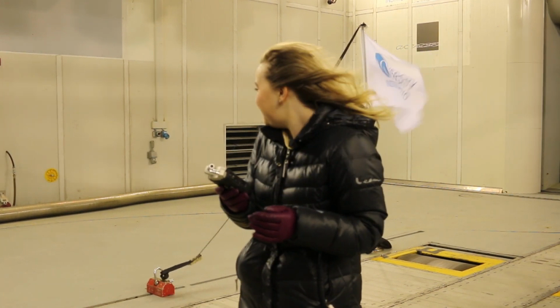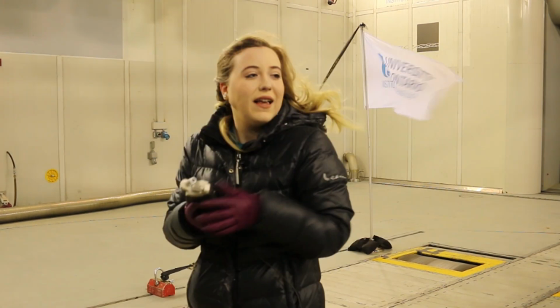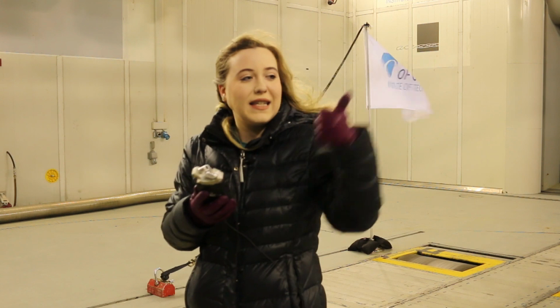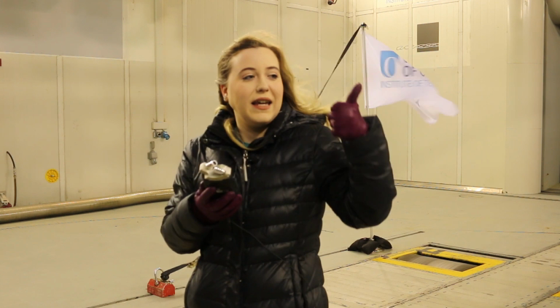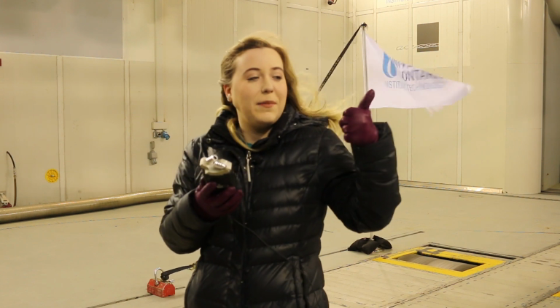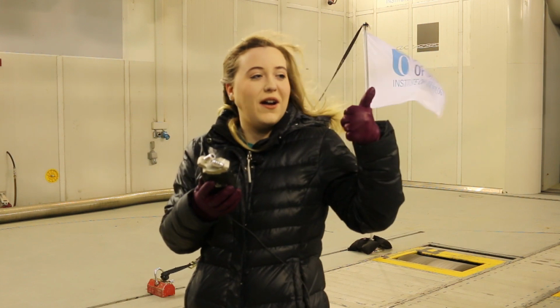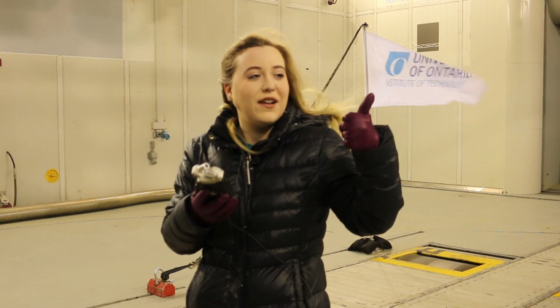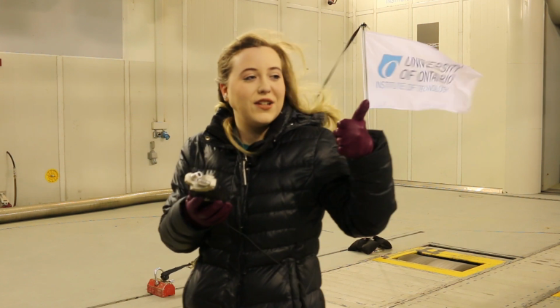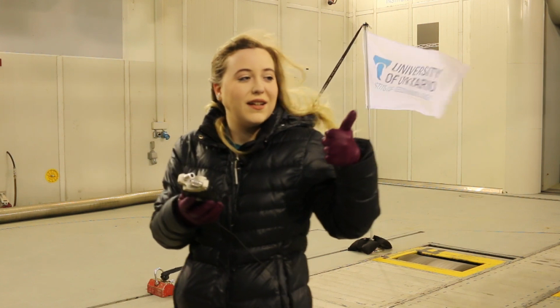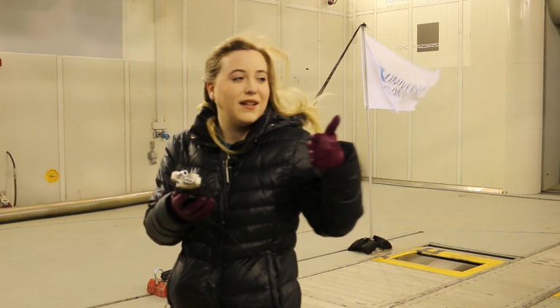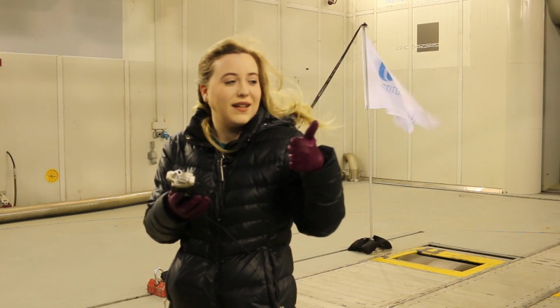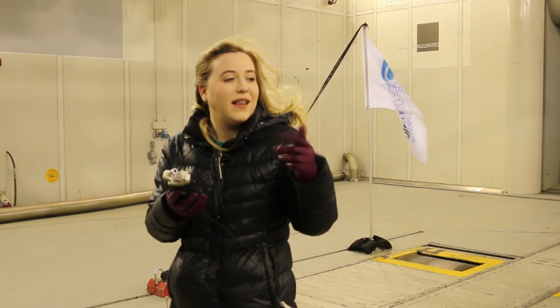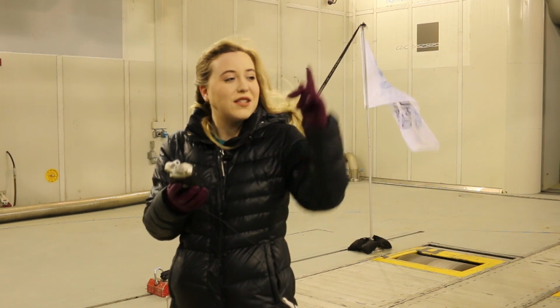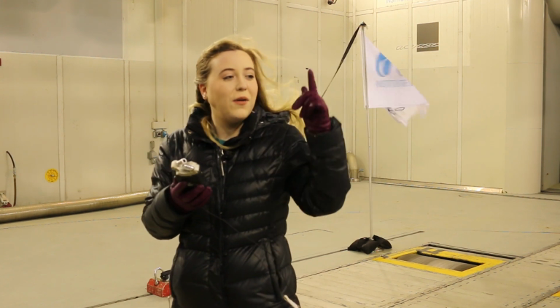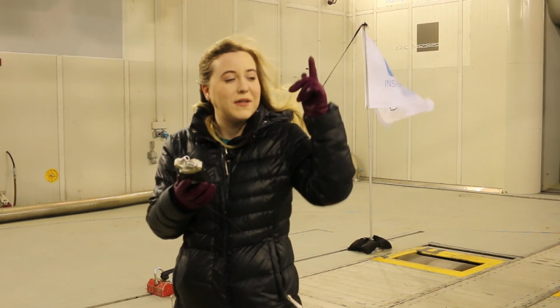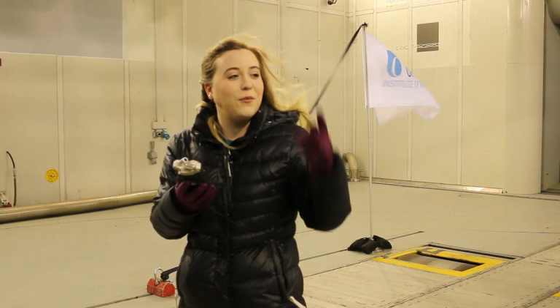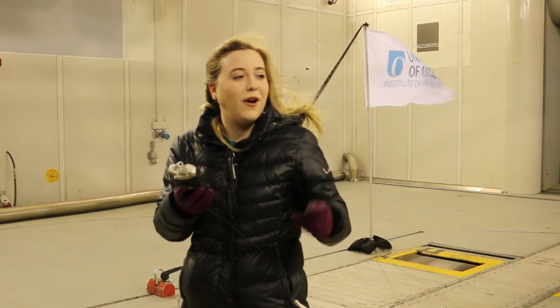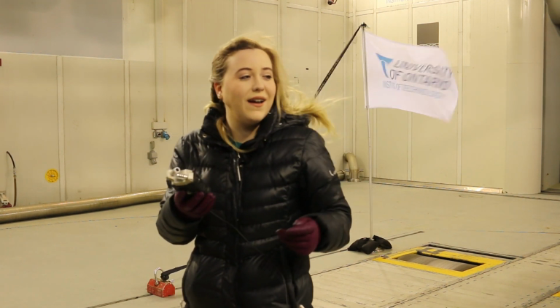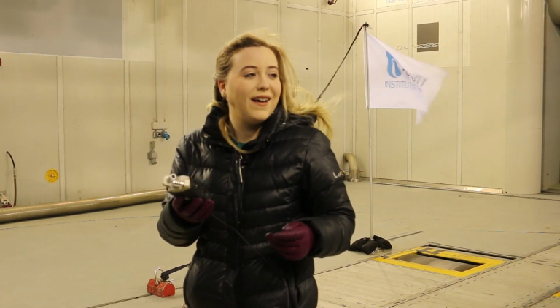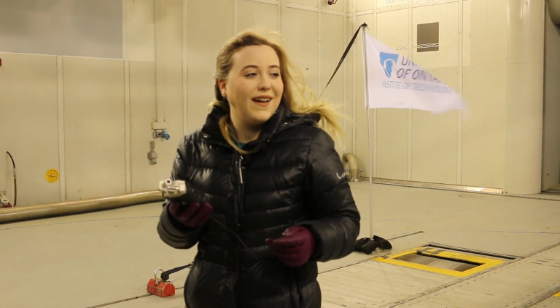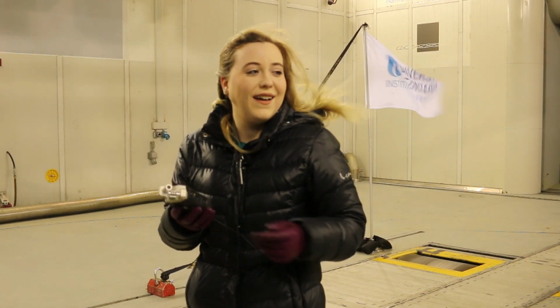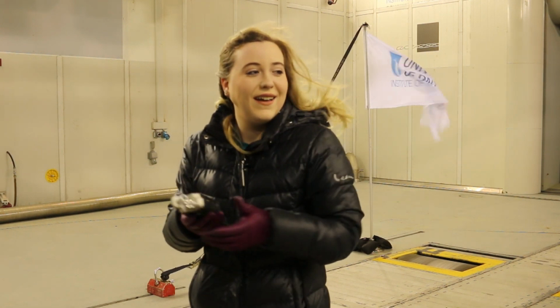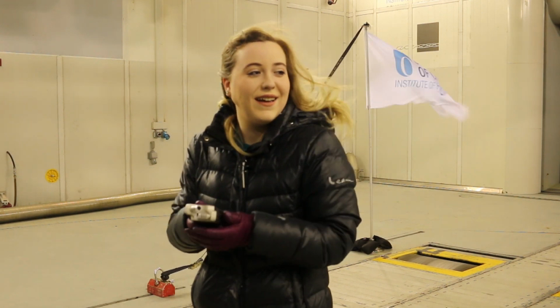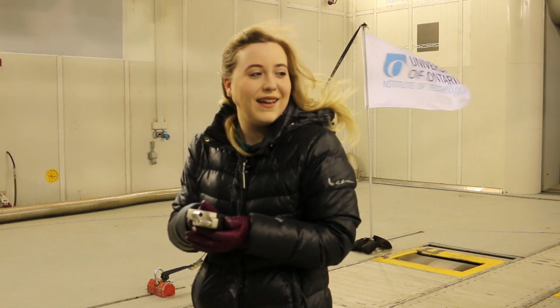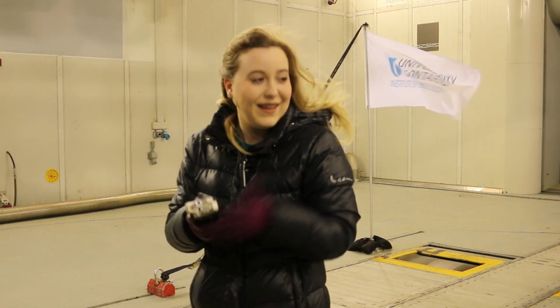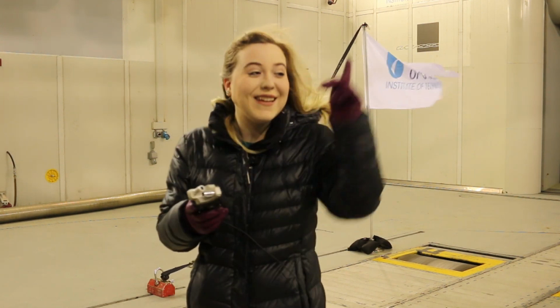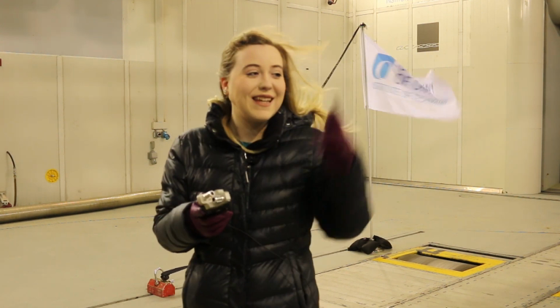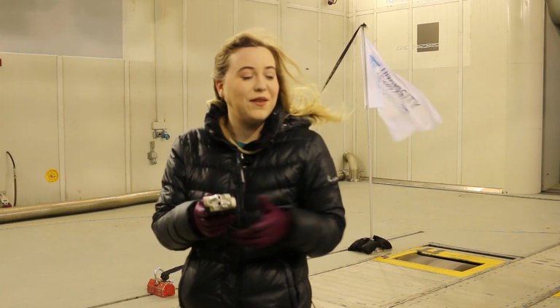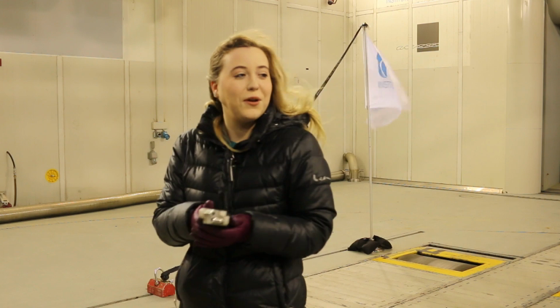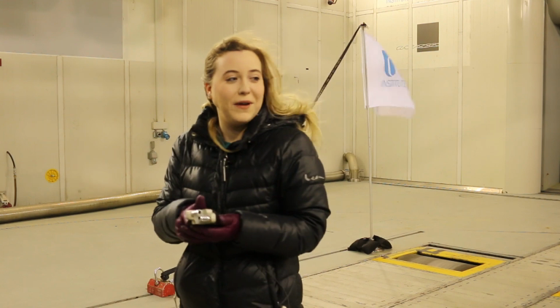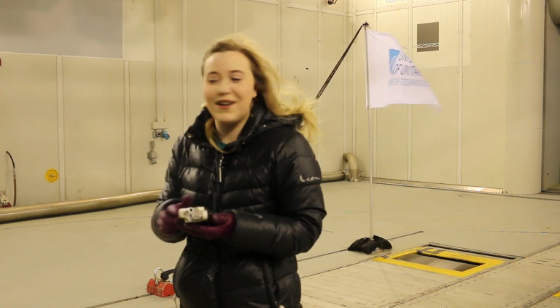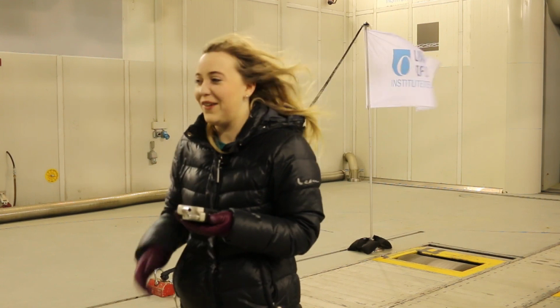Let's kick it up a notch. Let's go up some more. Let's get the real wind going.